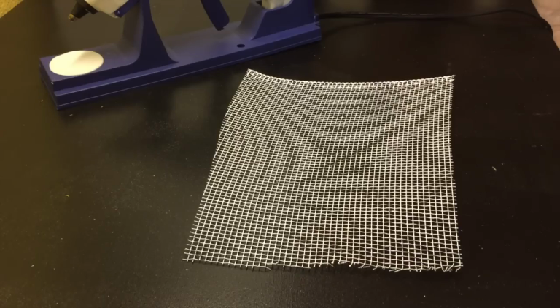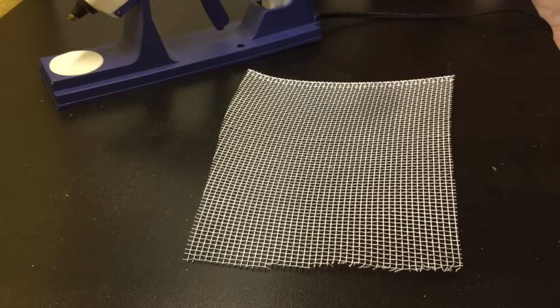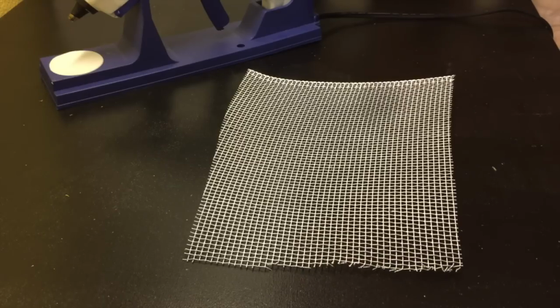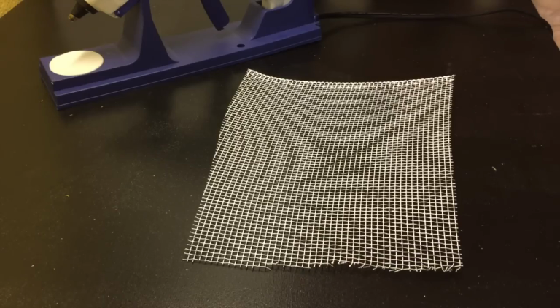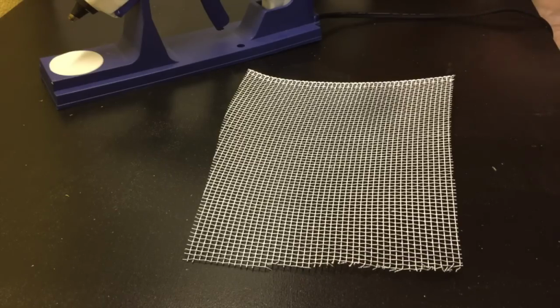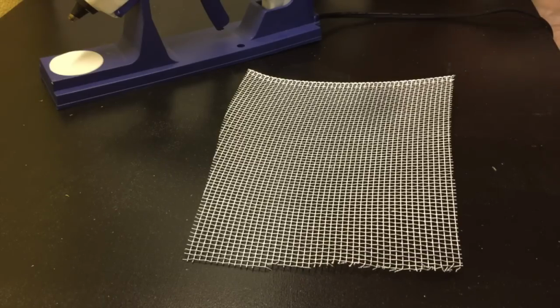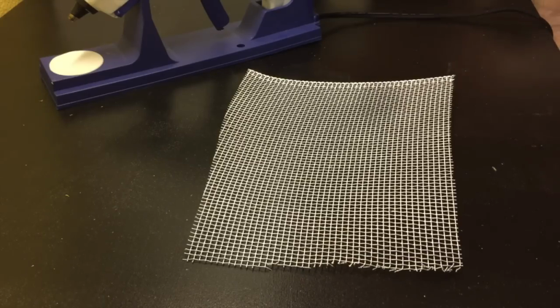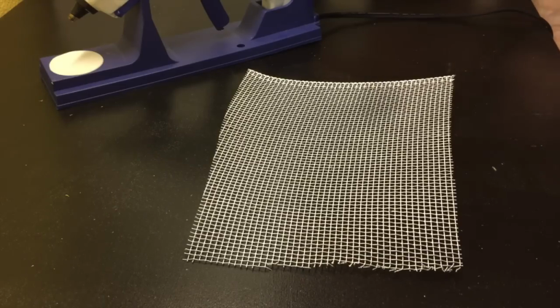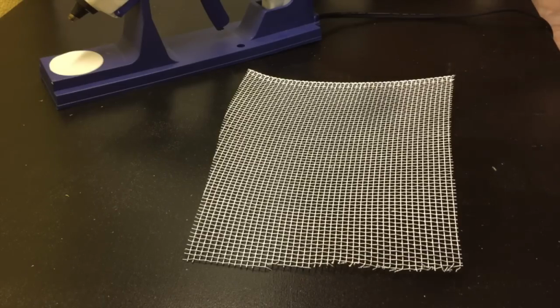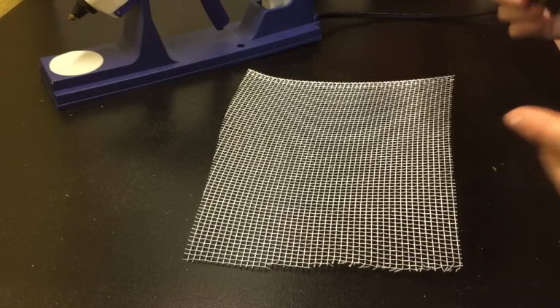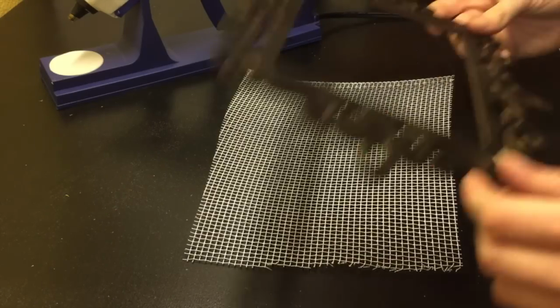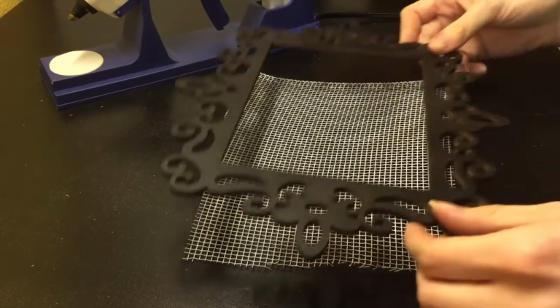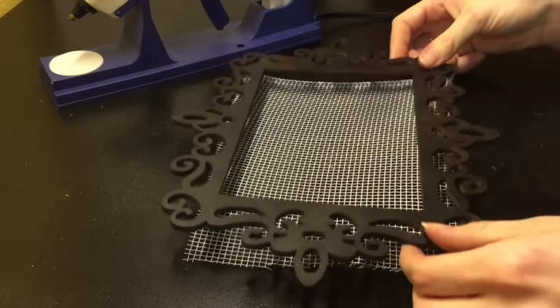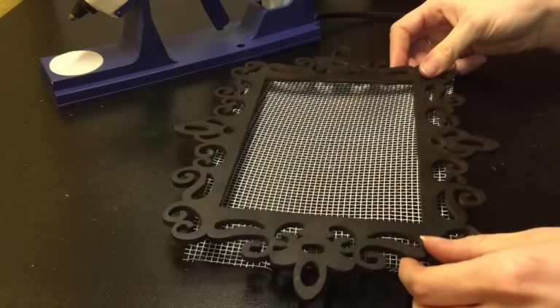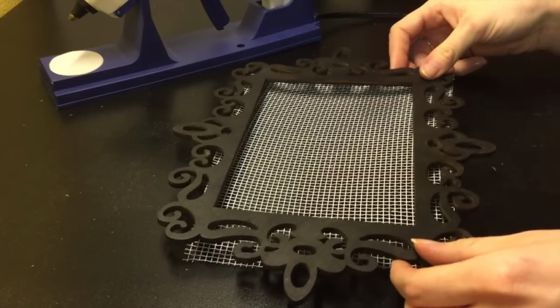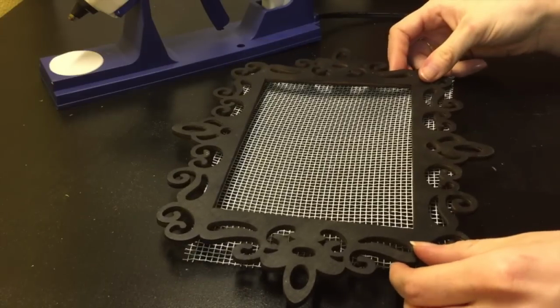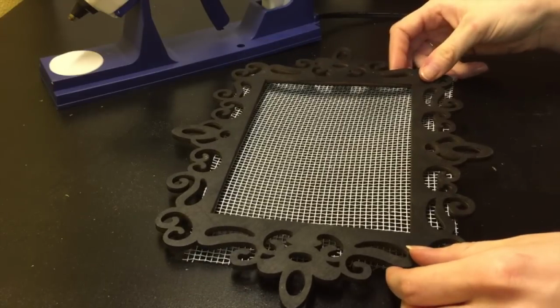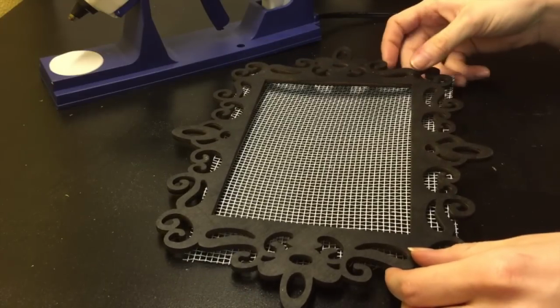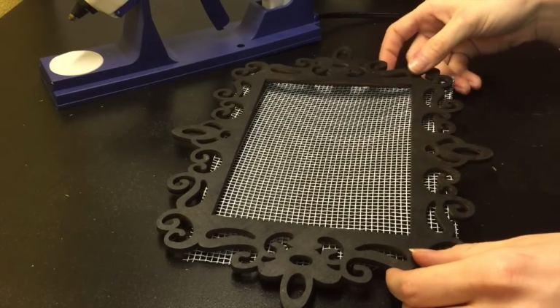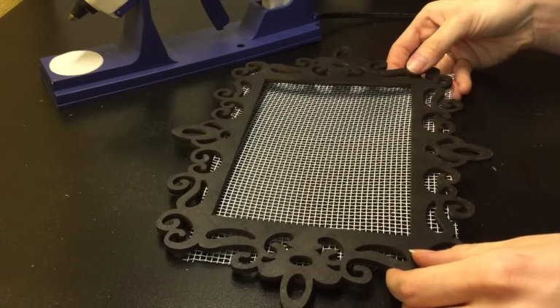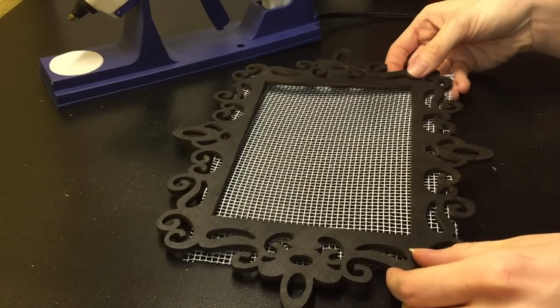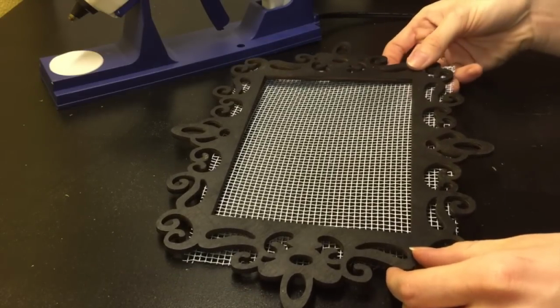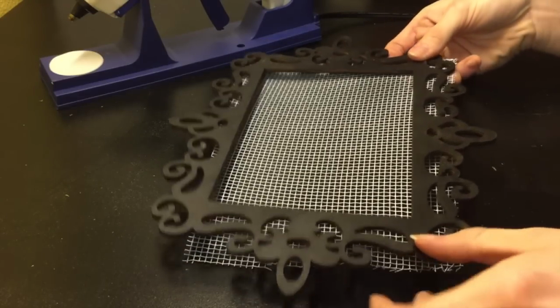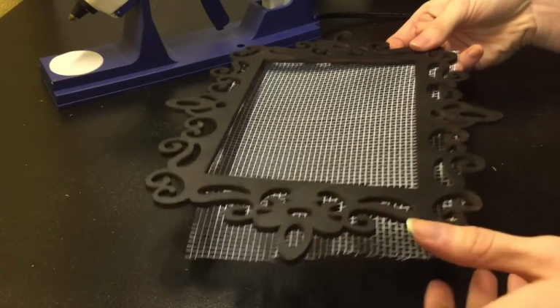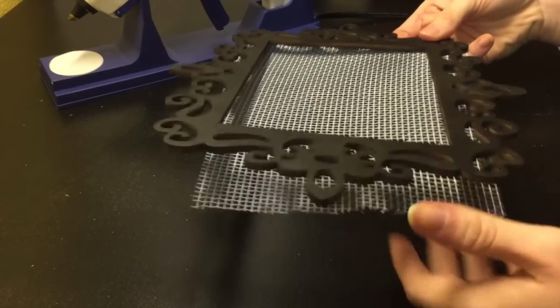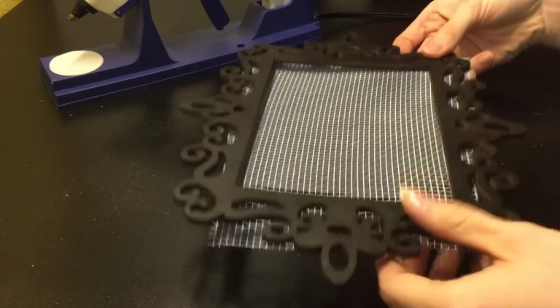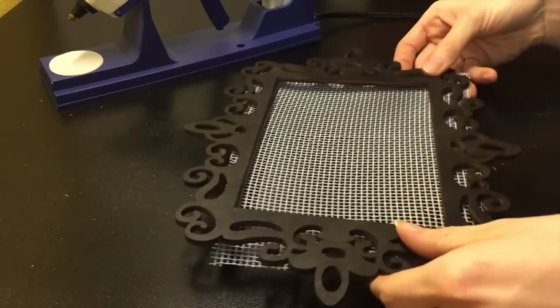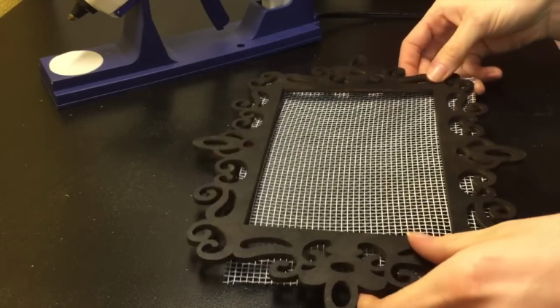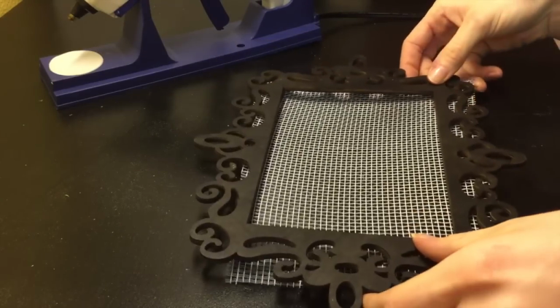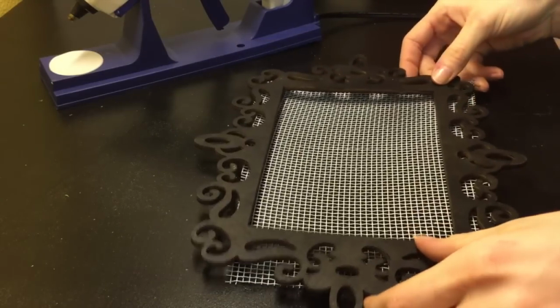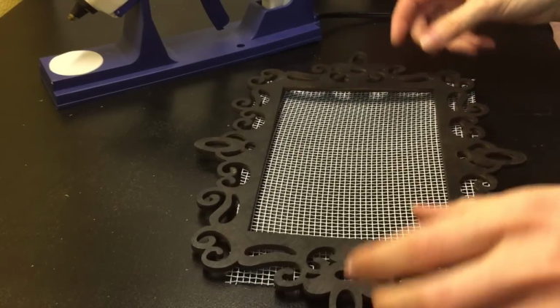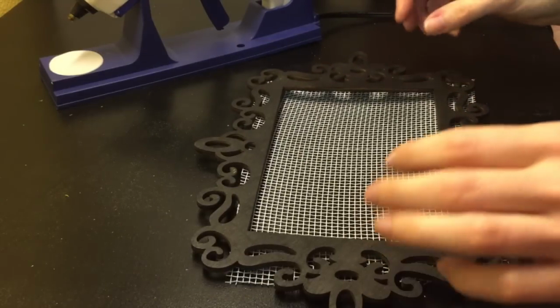Now your screen is prepared, you just need some sort of holder. I chose this little wooden frame that I picked up from Michaels and spray painted black.